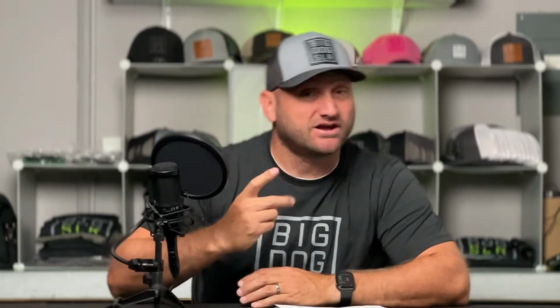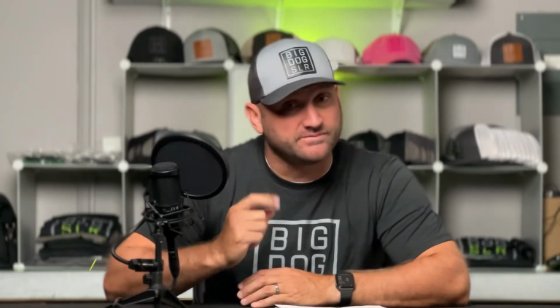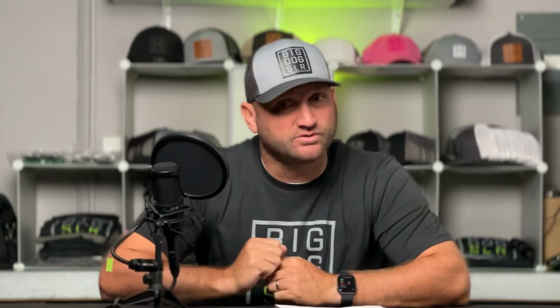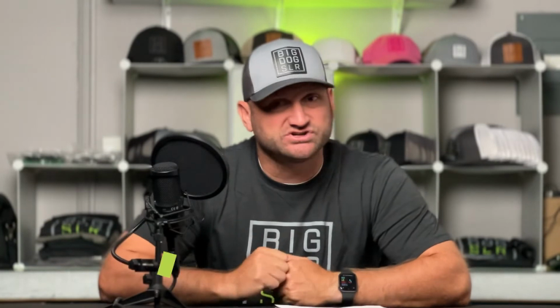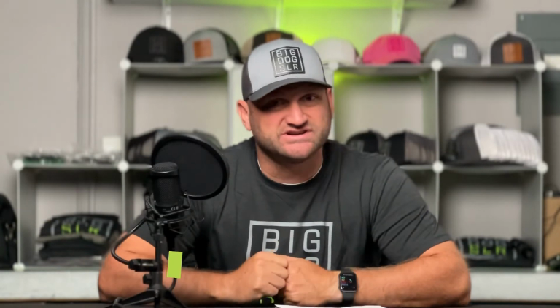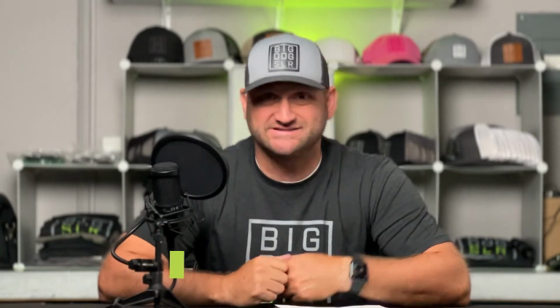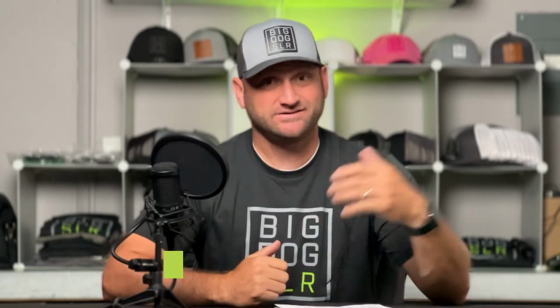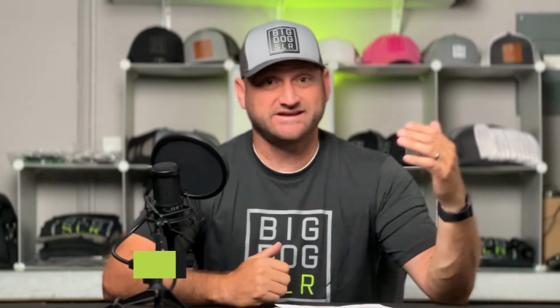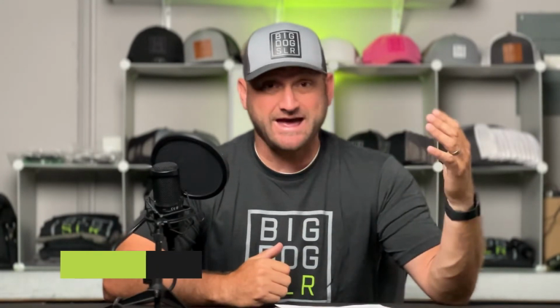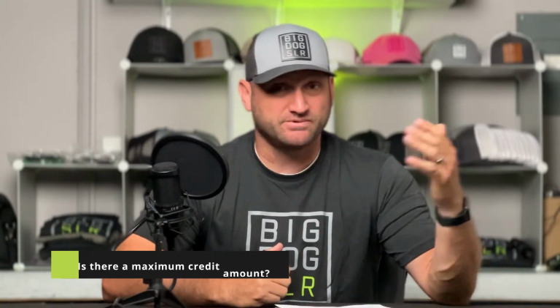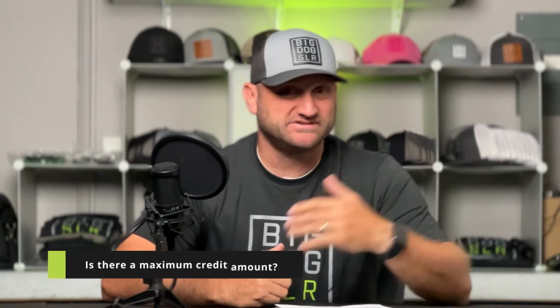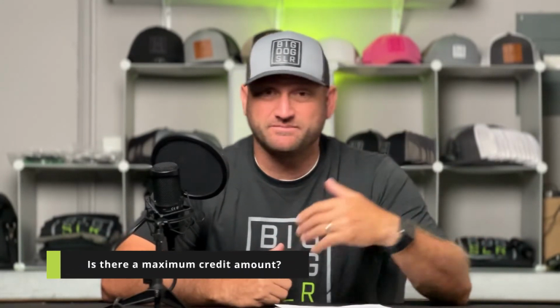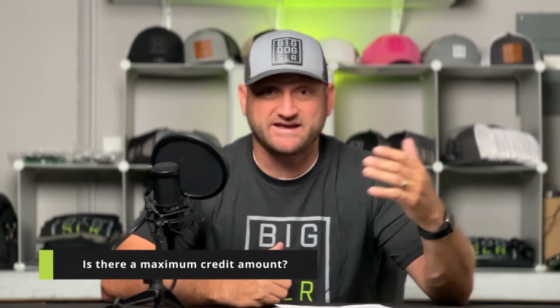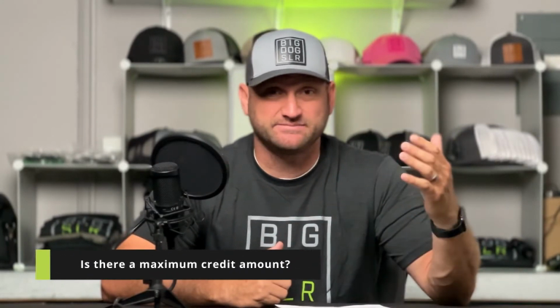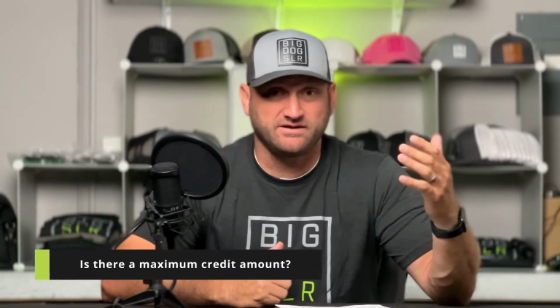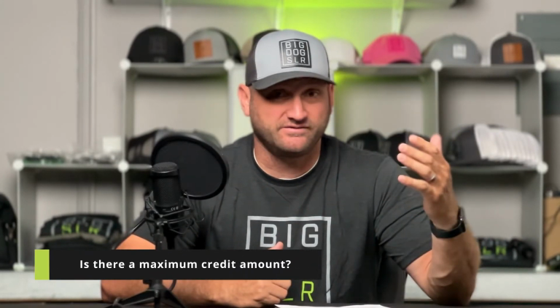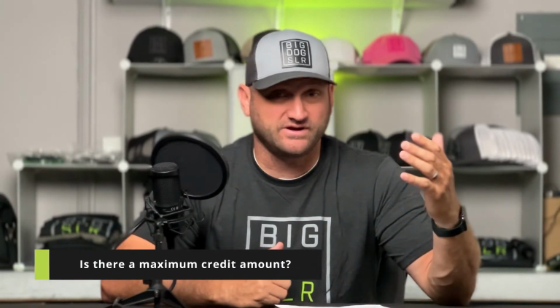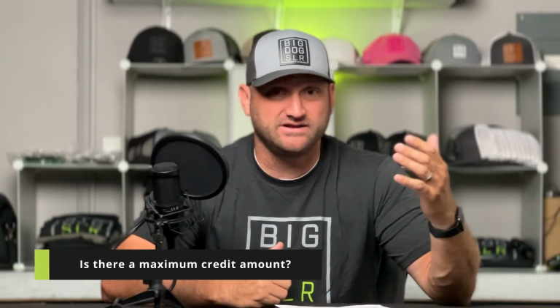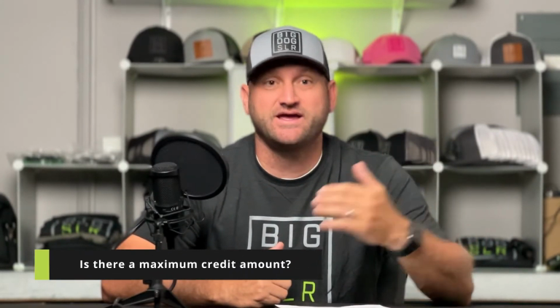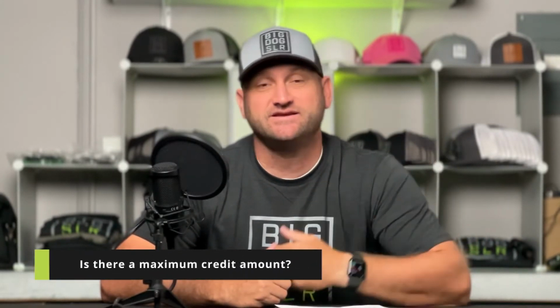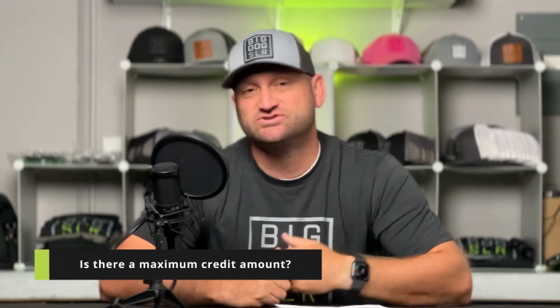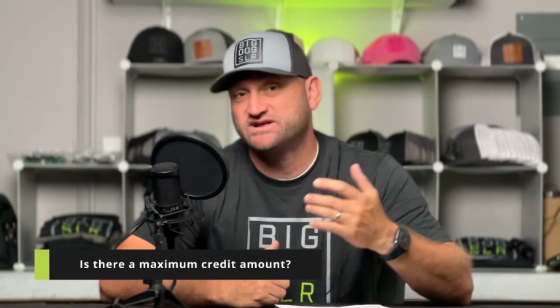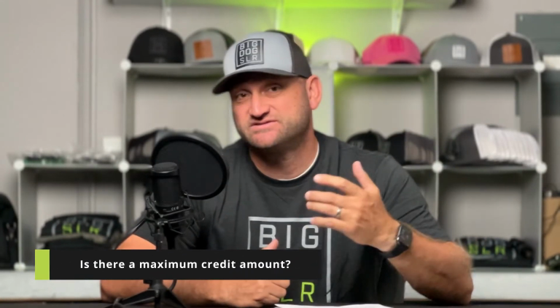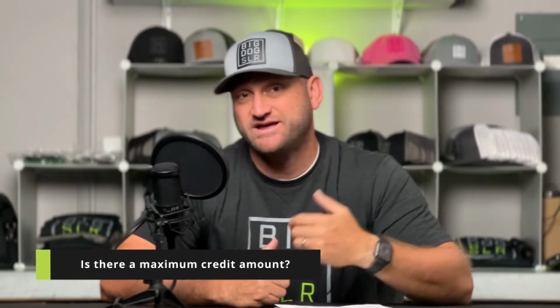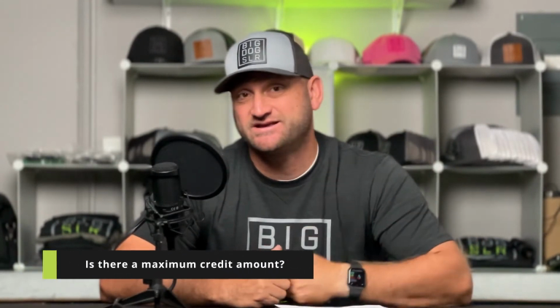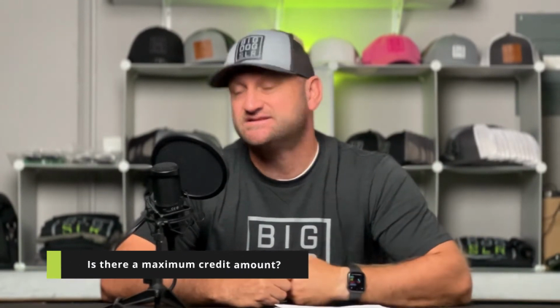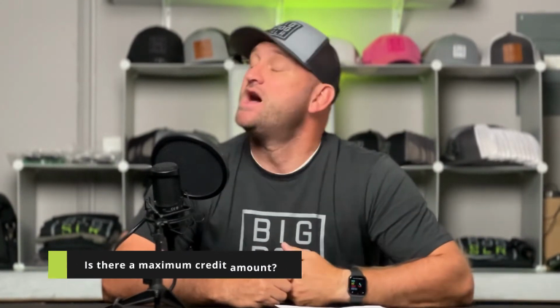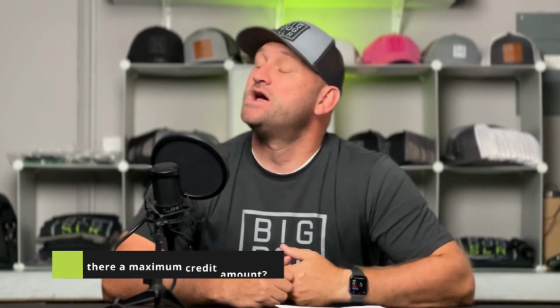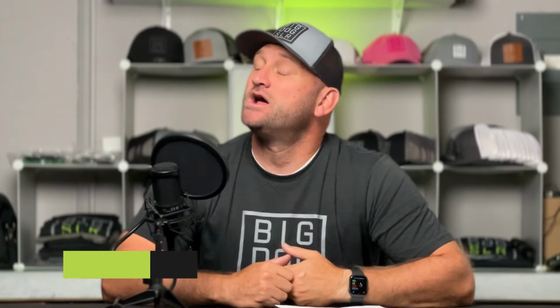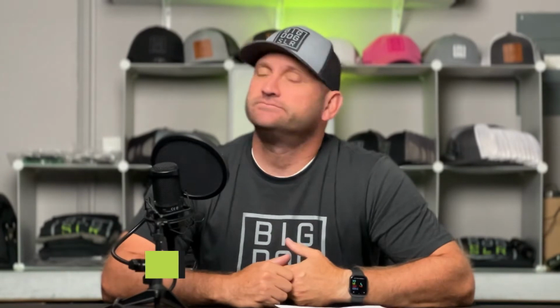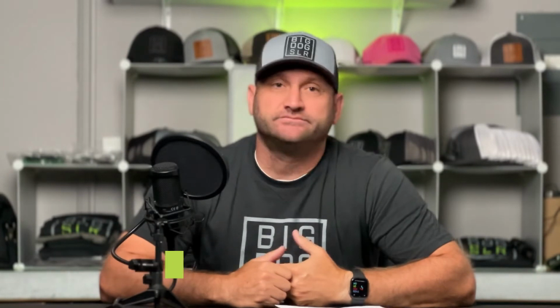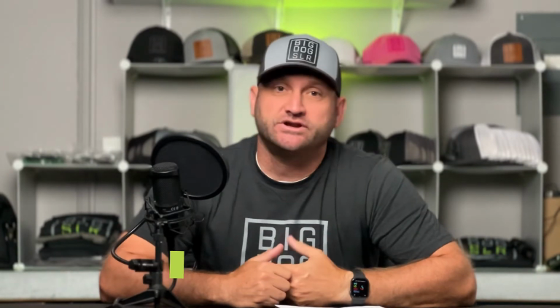A common question is: is there a cap or a maximum amount of credit? And the short answer to that is no.